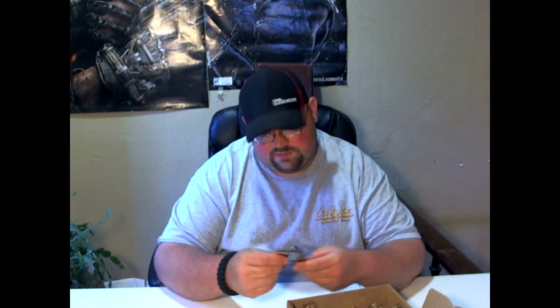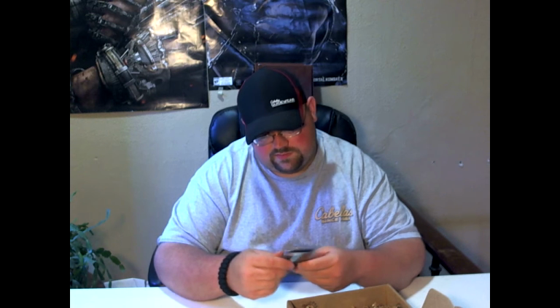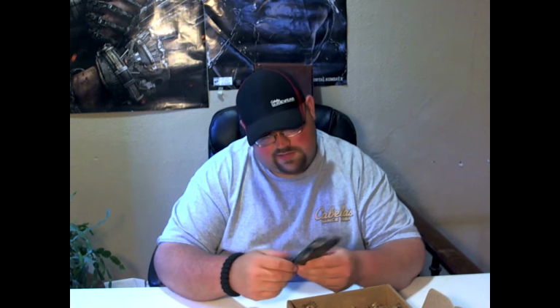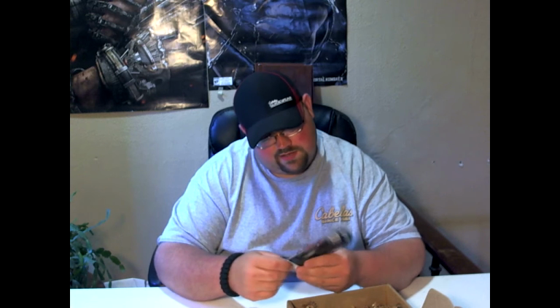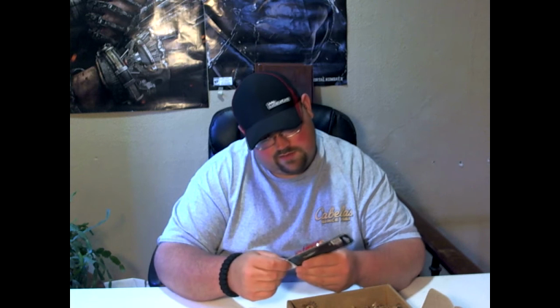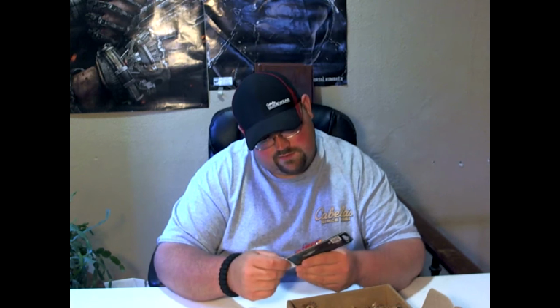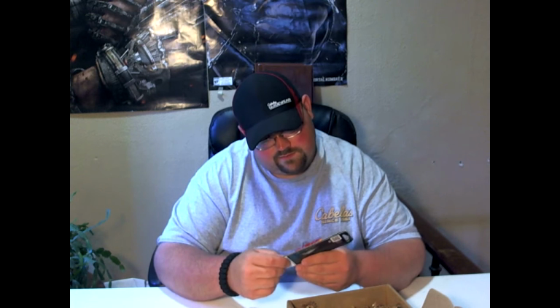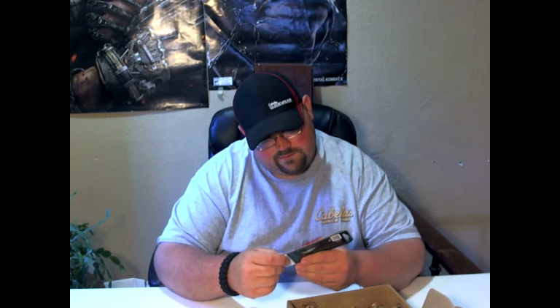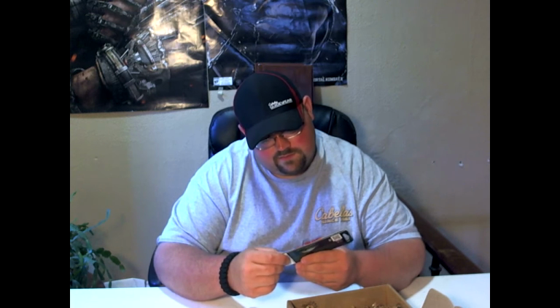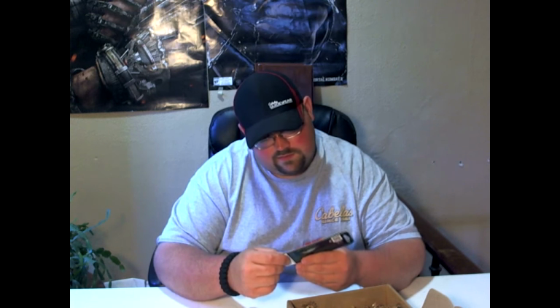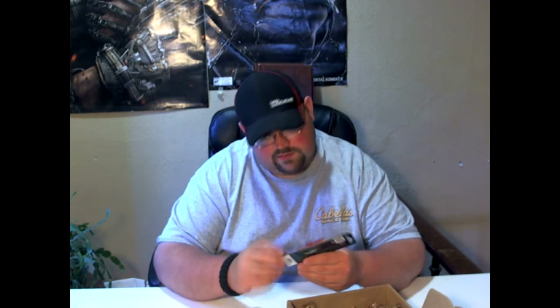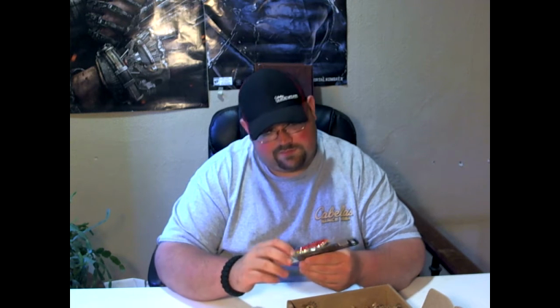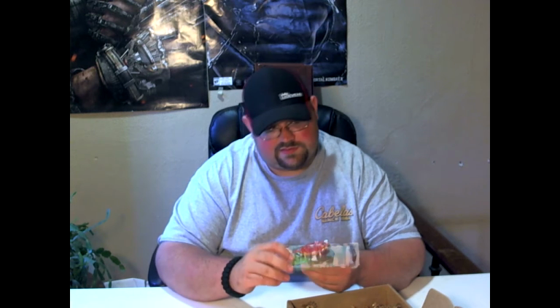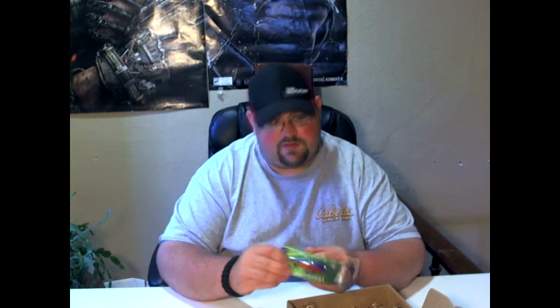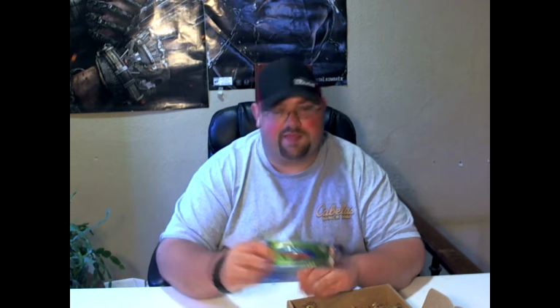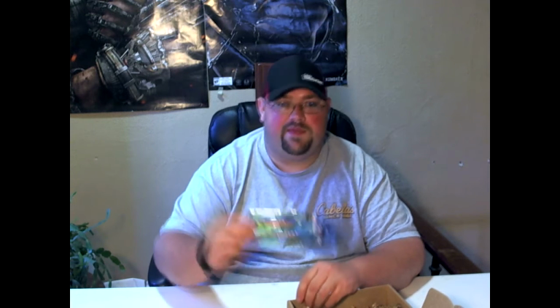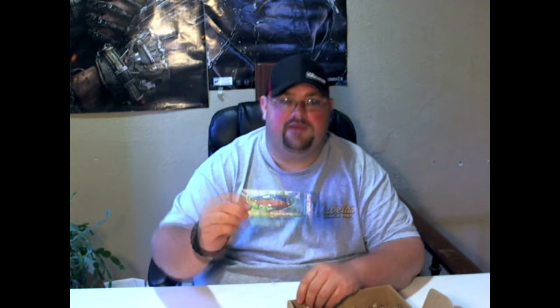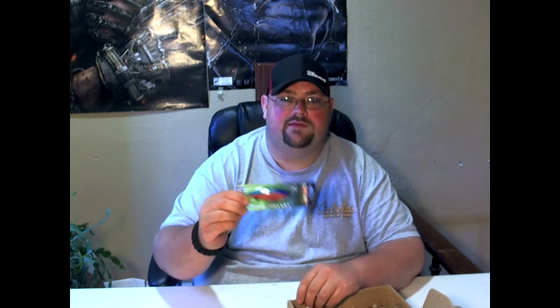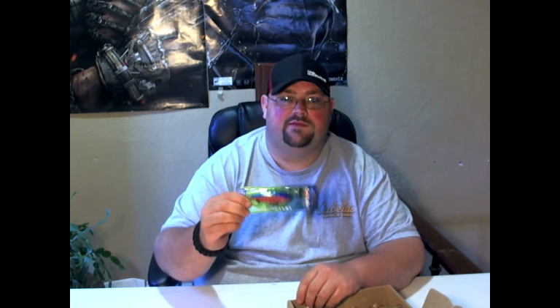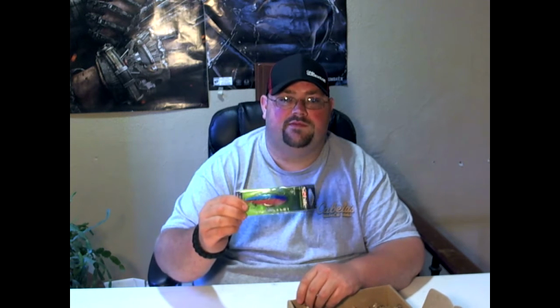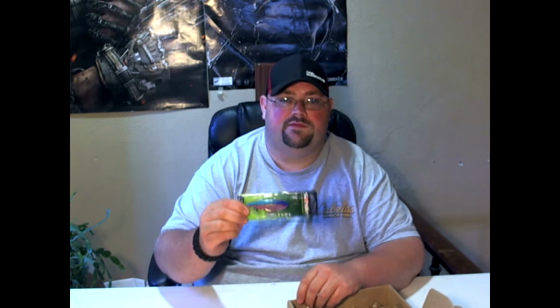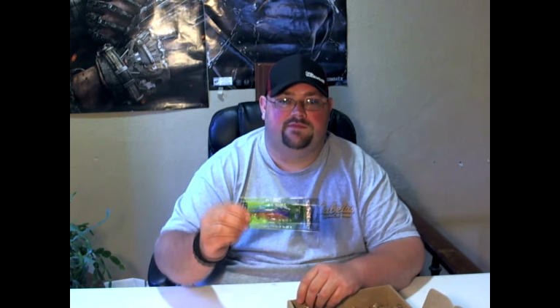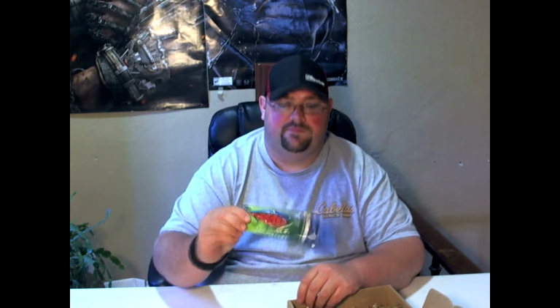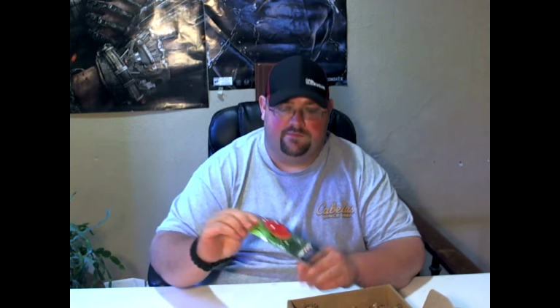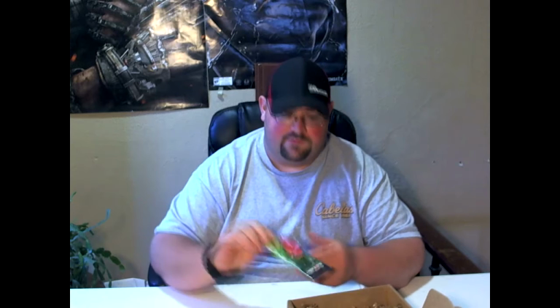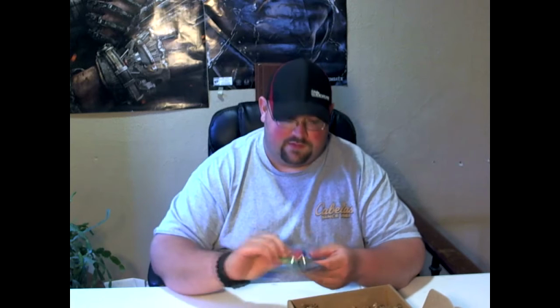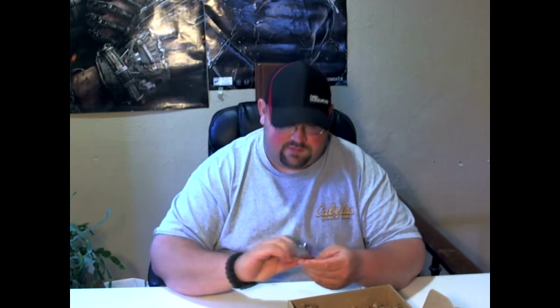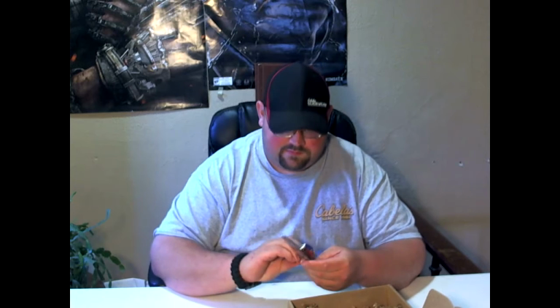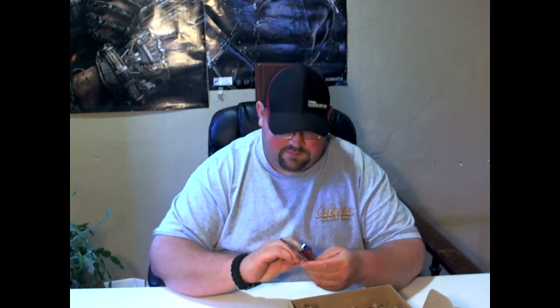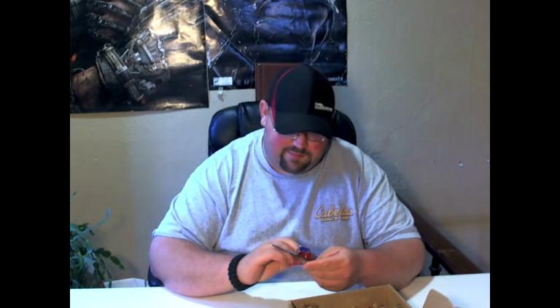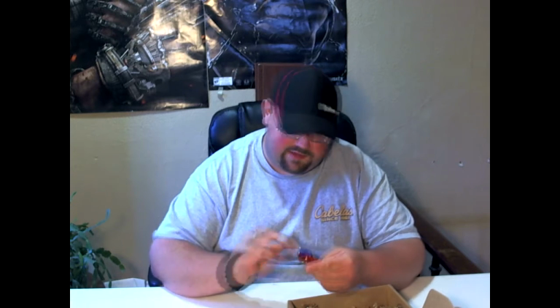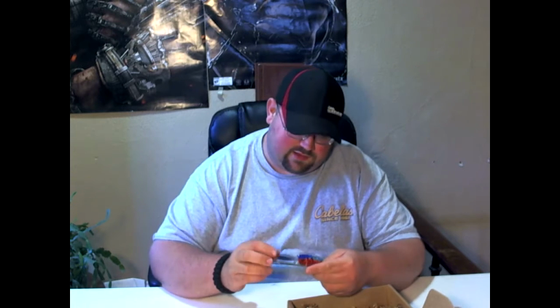It's a lipless crankbait. Not bad colors.